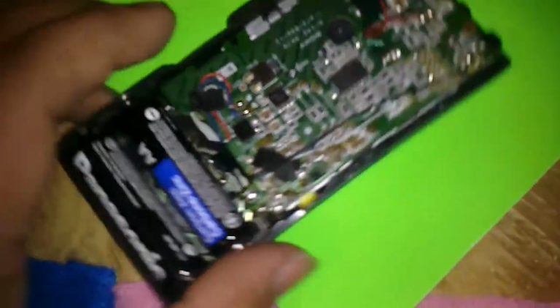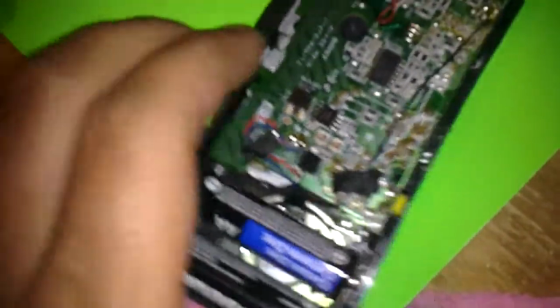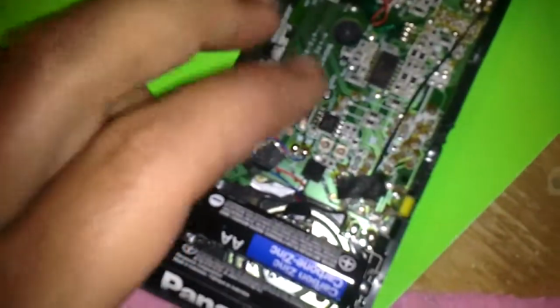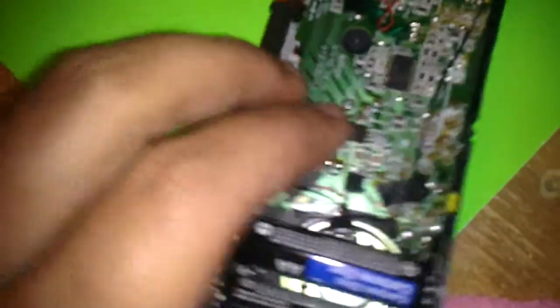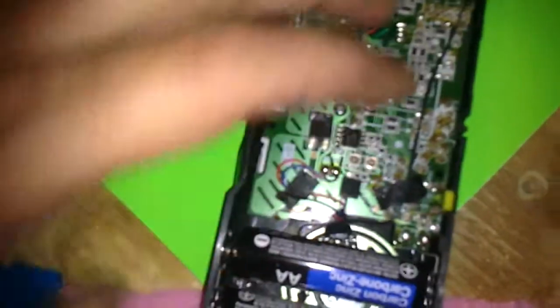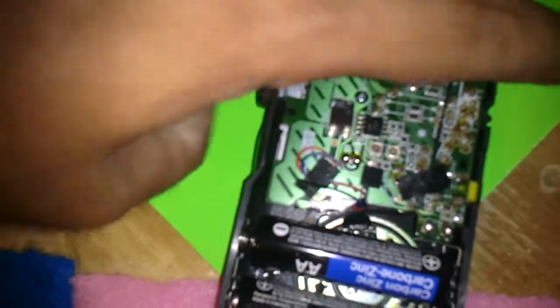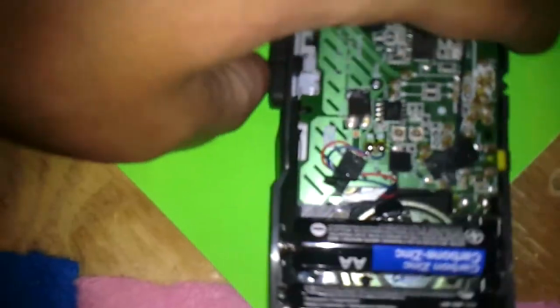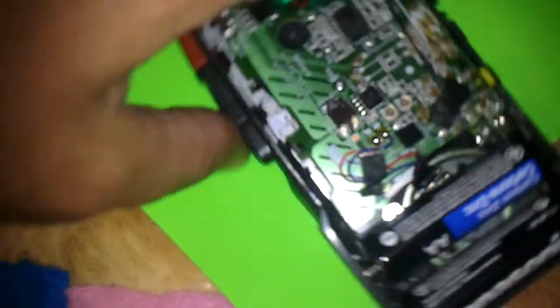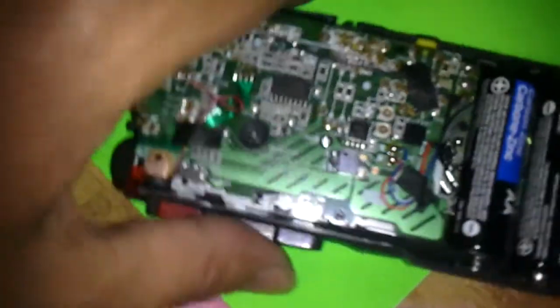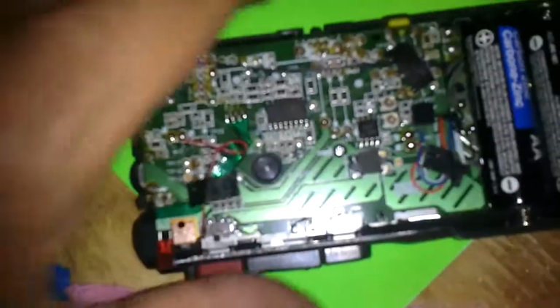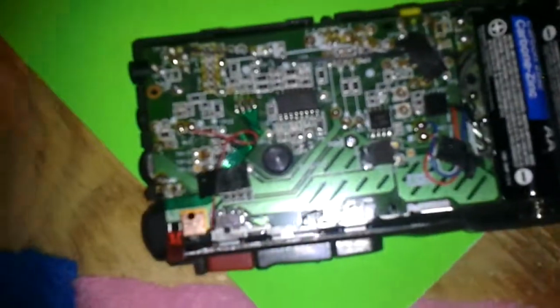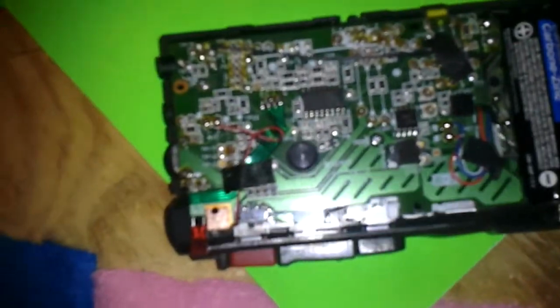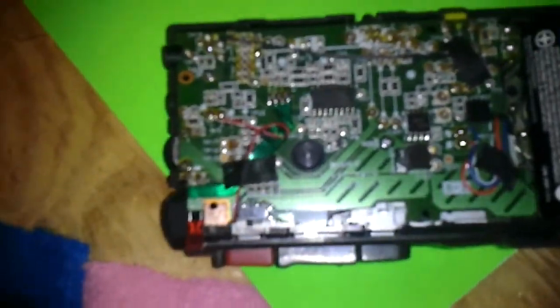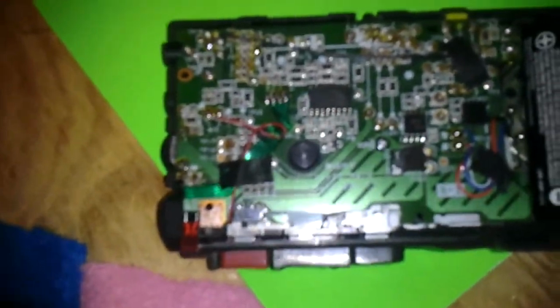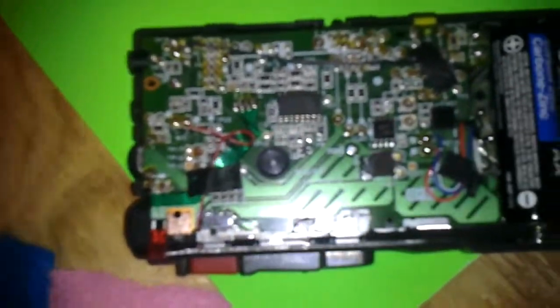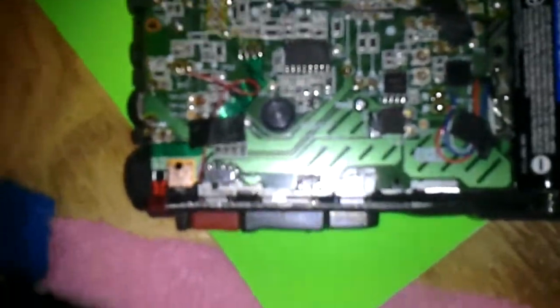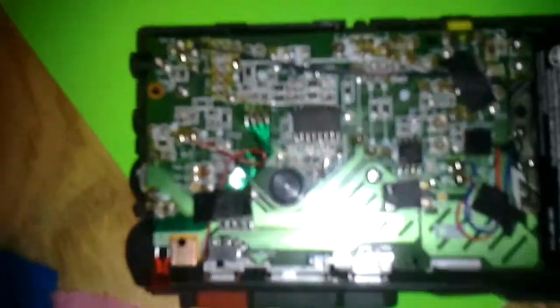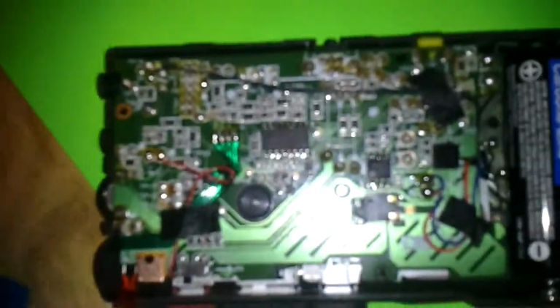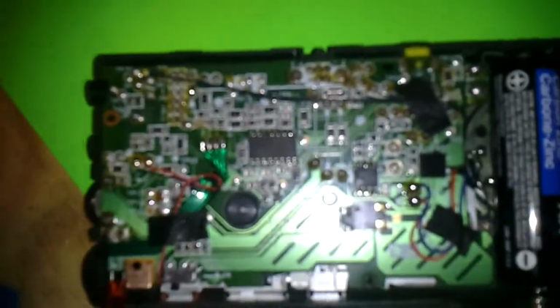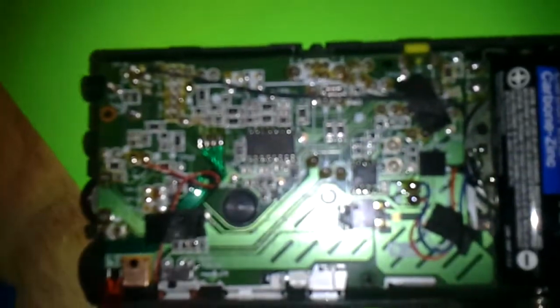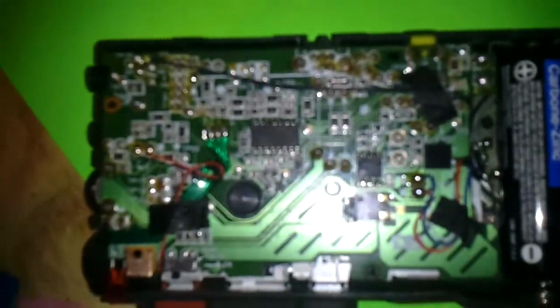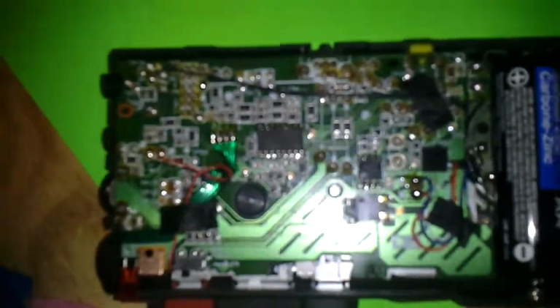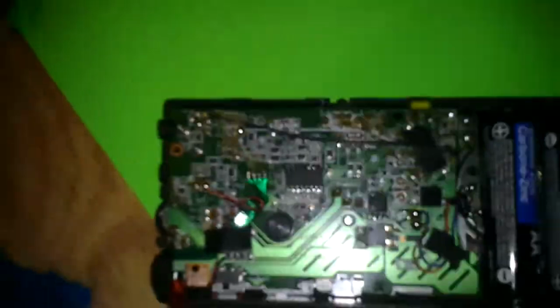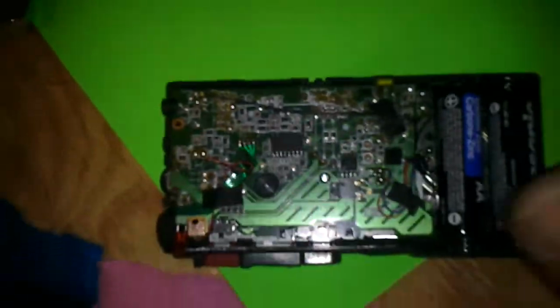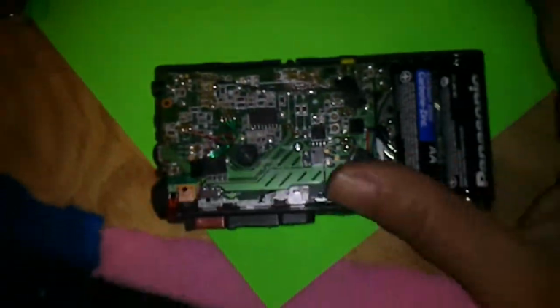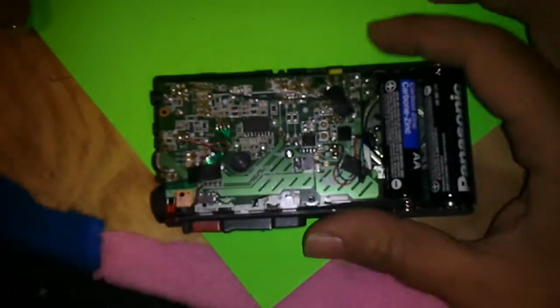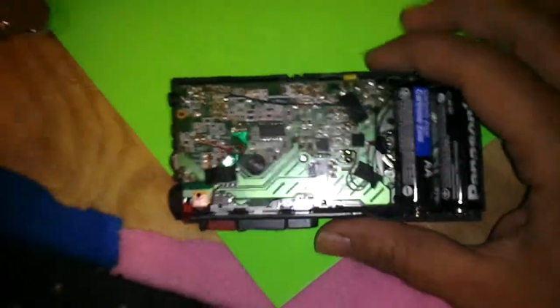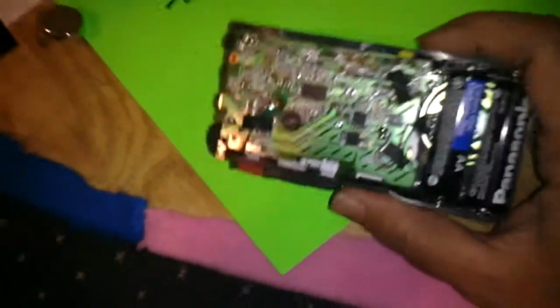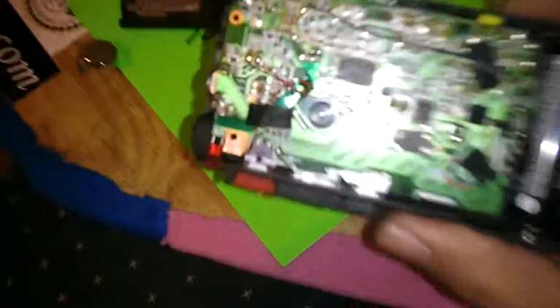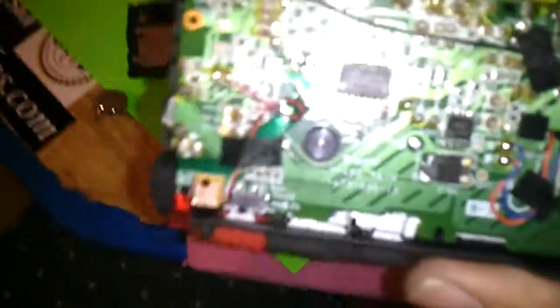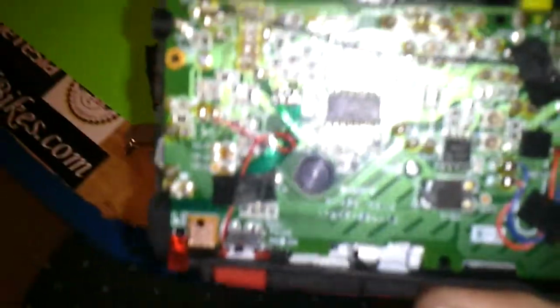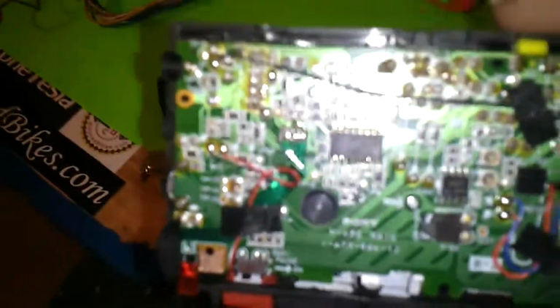I got it actually working after I took the cover off. Really bad focus on this — you can't really see all the cool stuff in there.